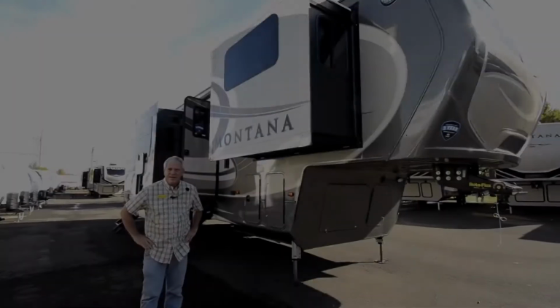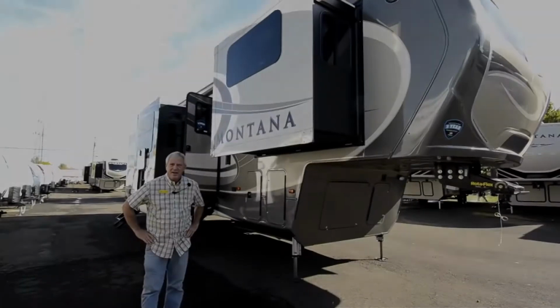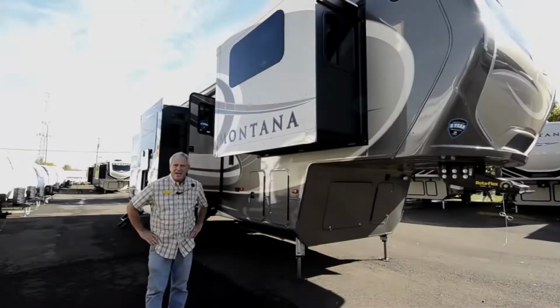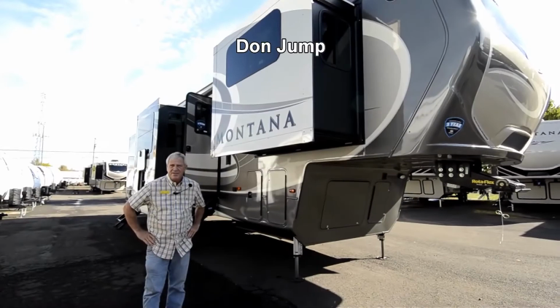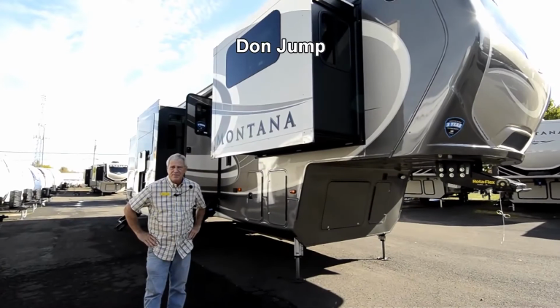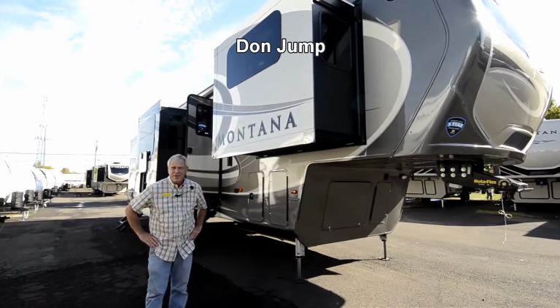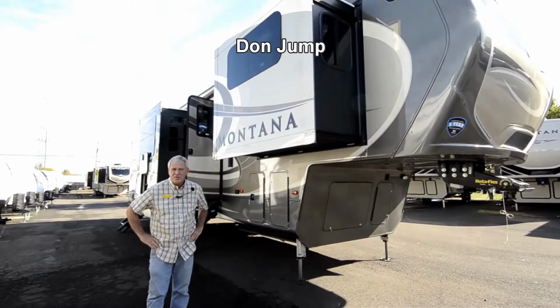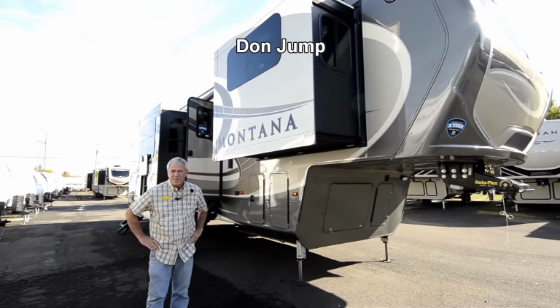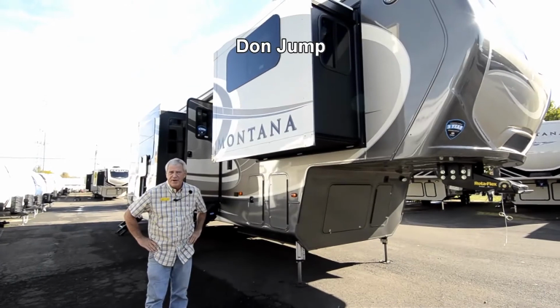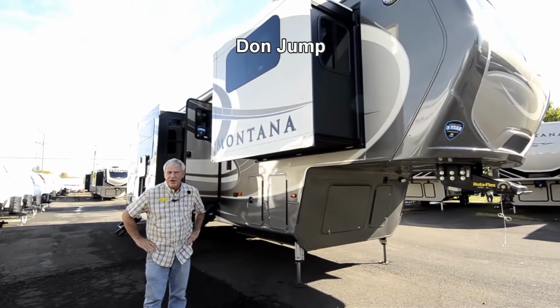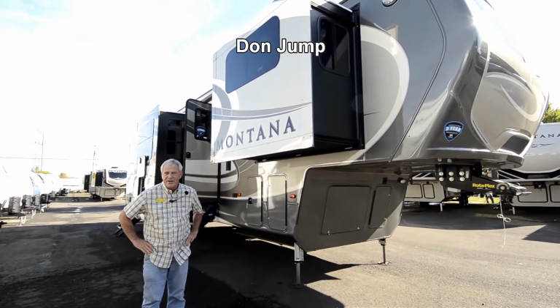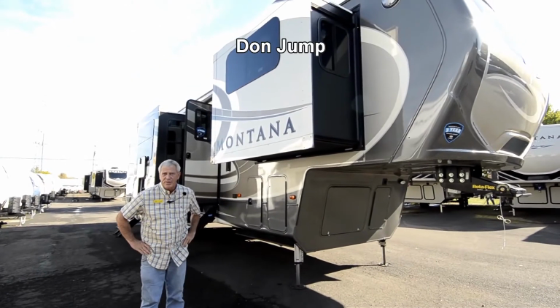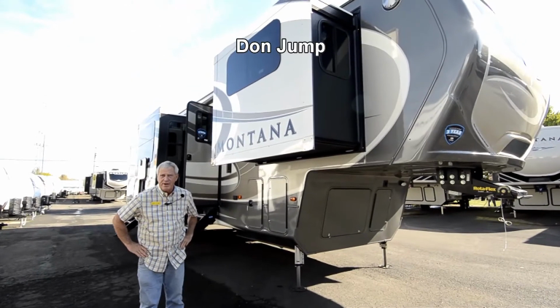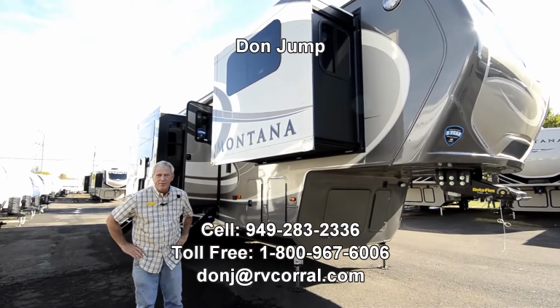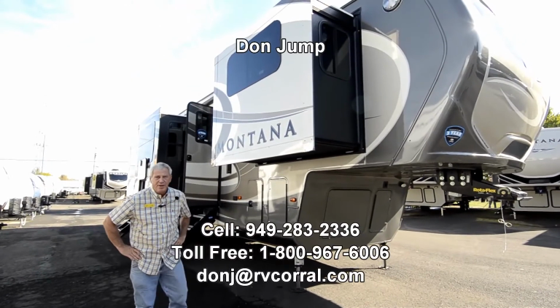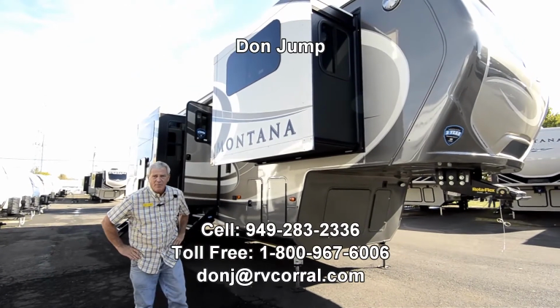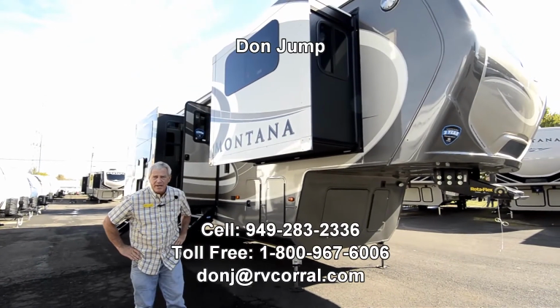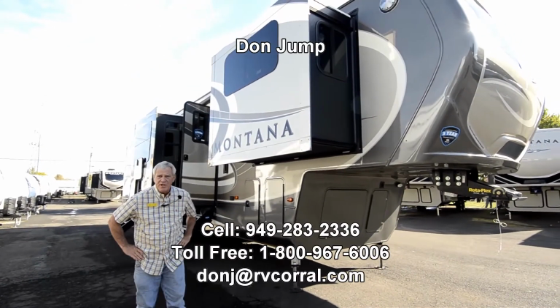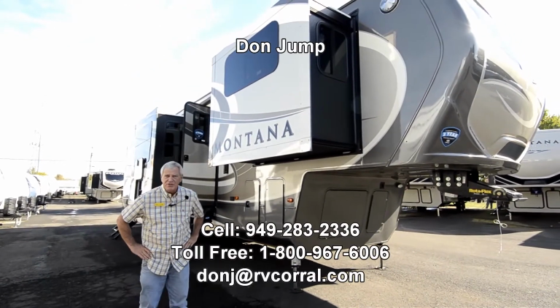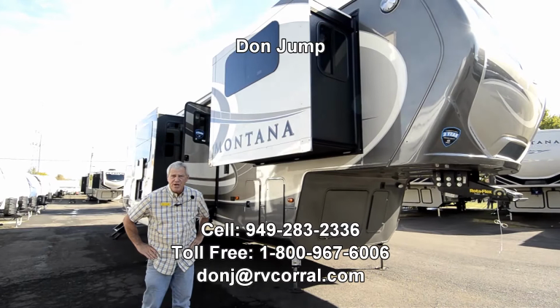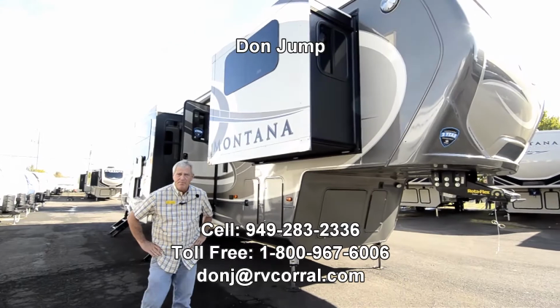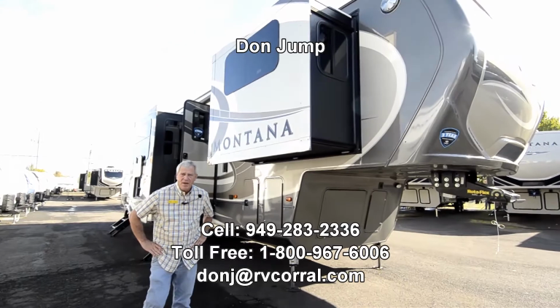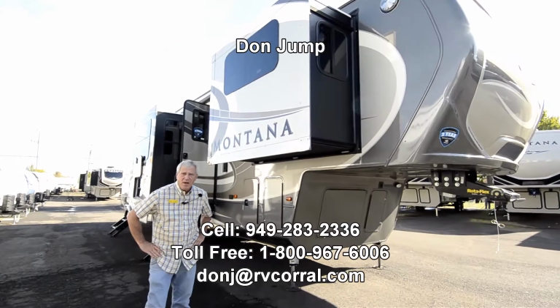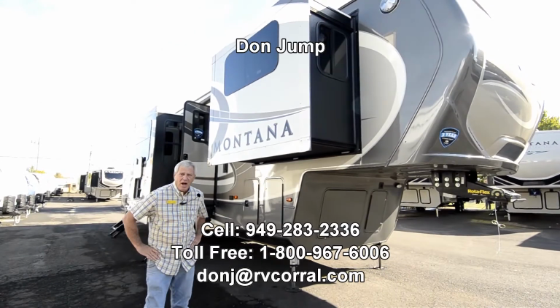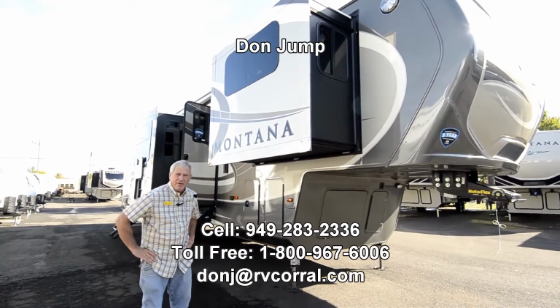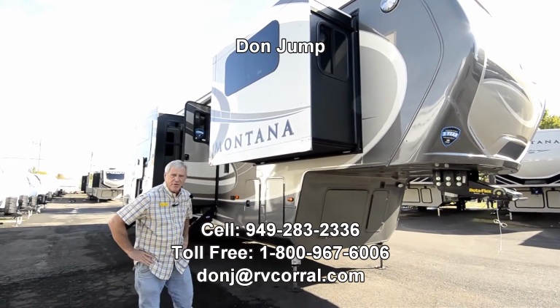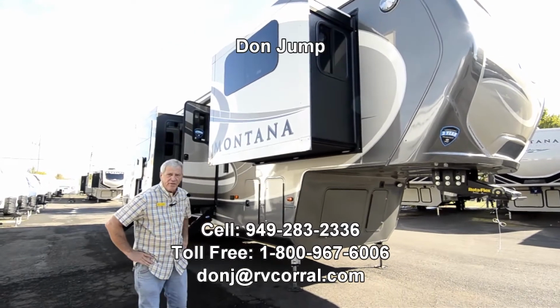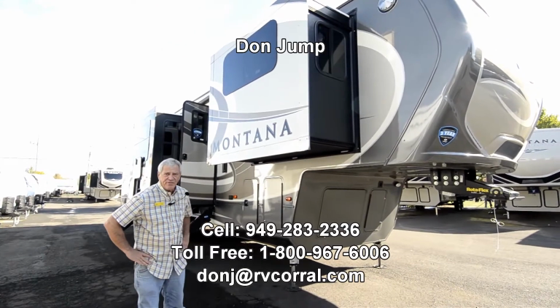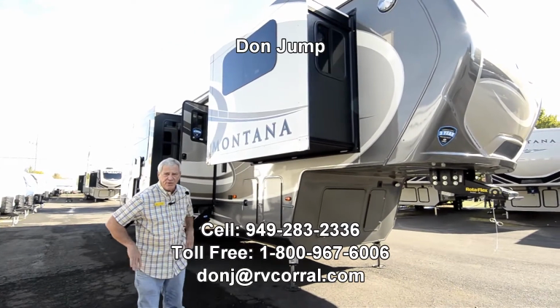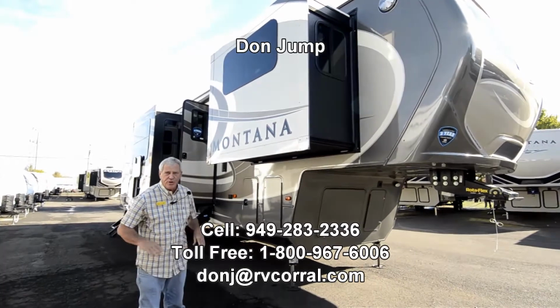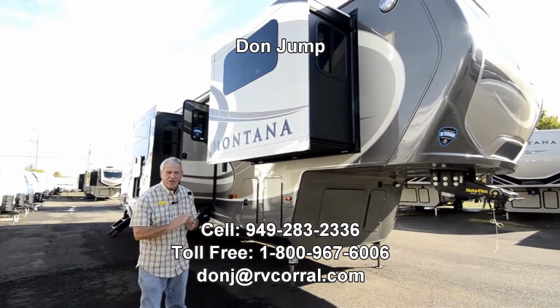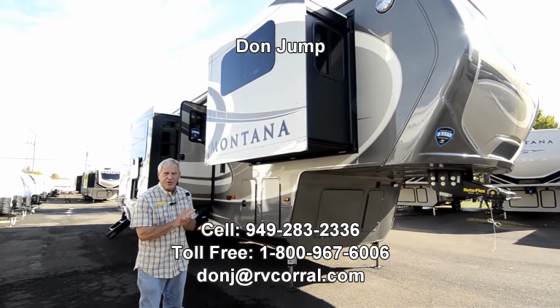Hi guys, thanks for stopping at the RV Corral. My name is Don Jump. I've been selling RVs for 31 years.